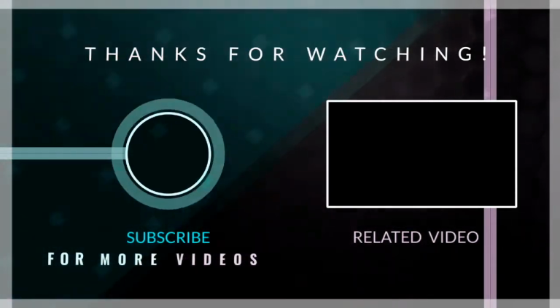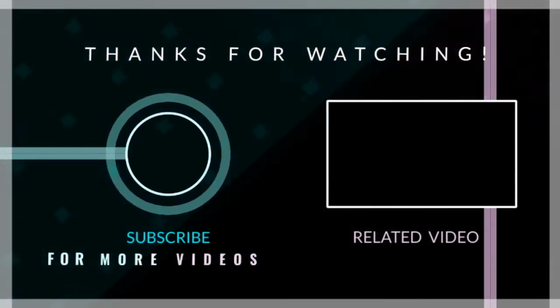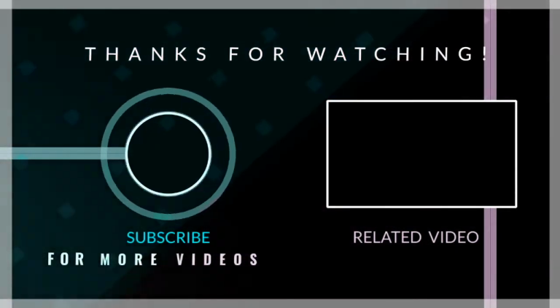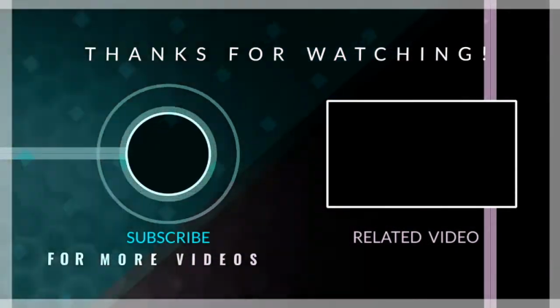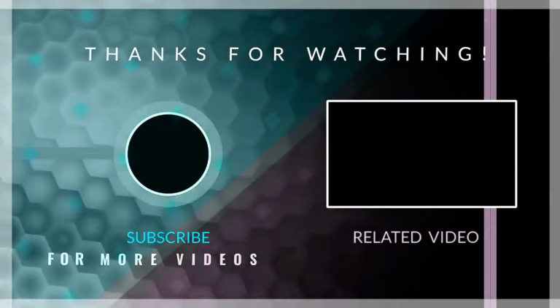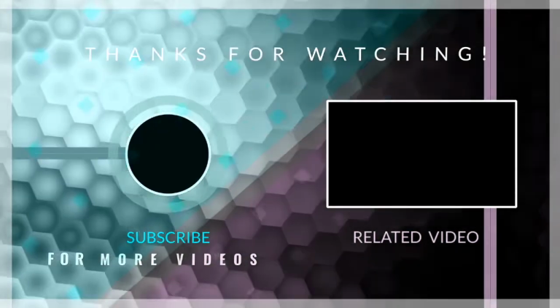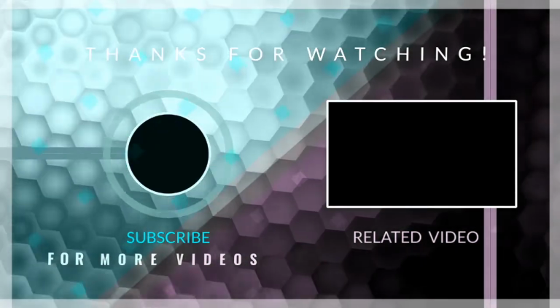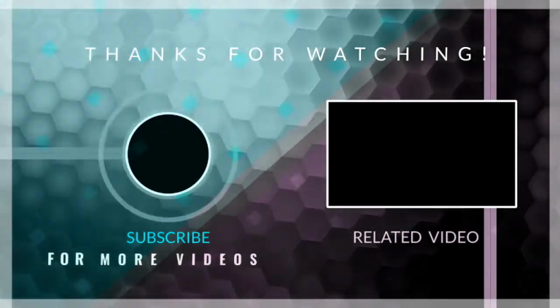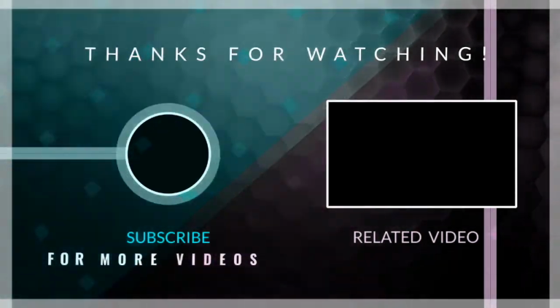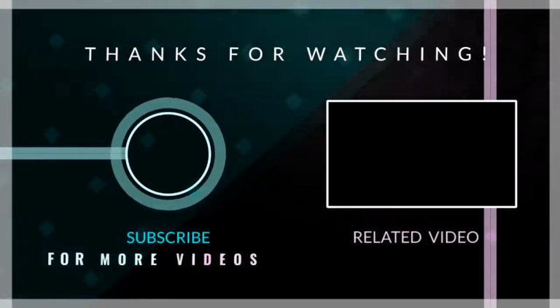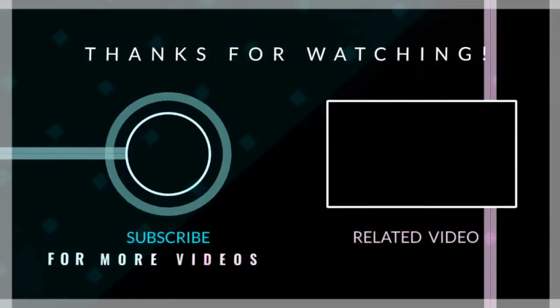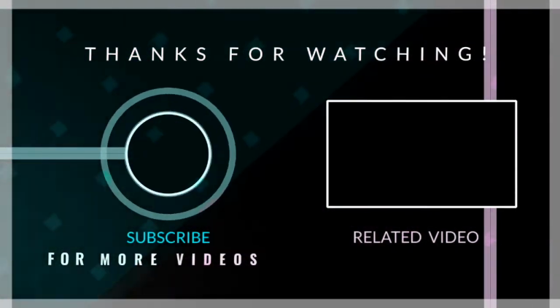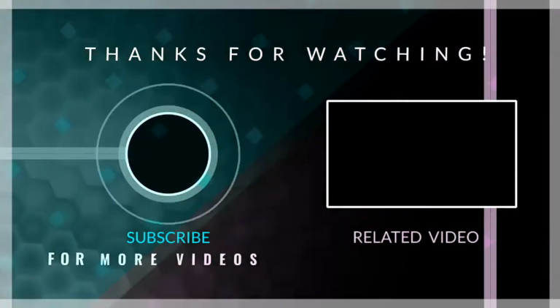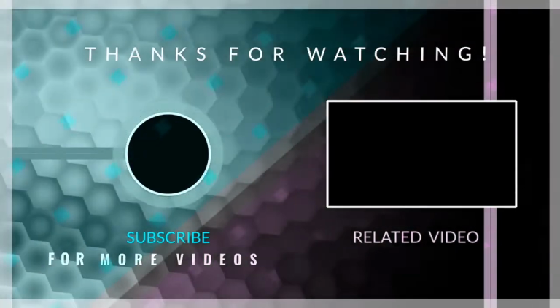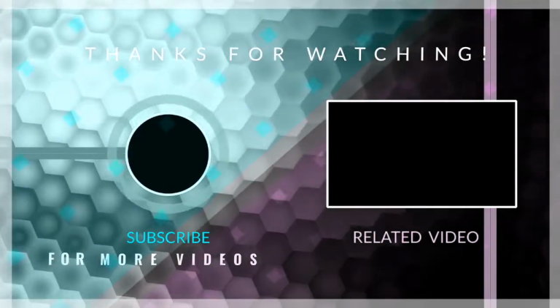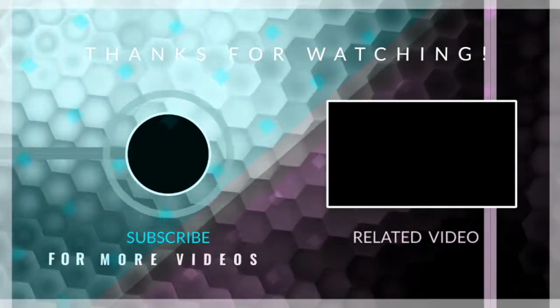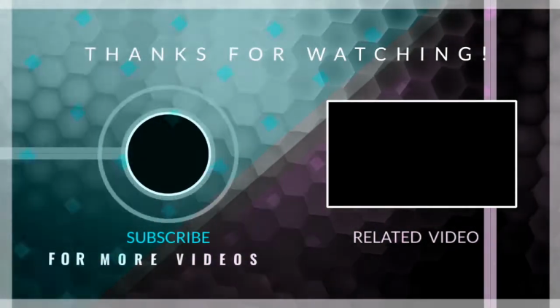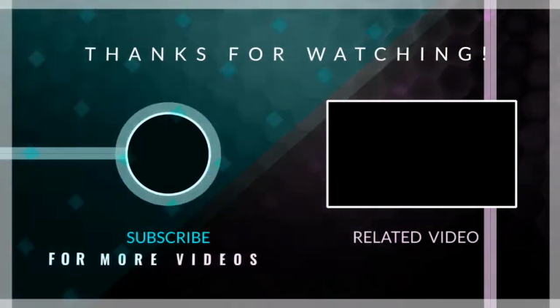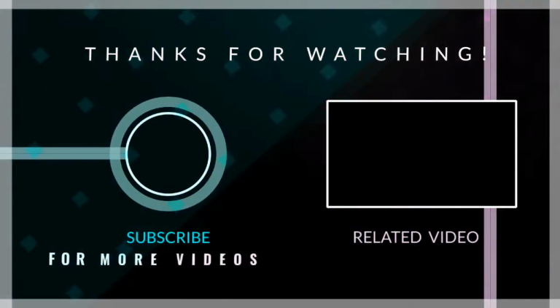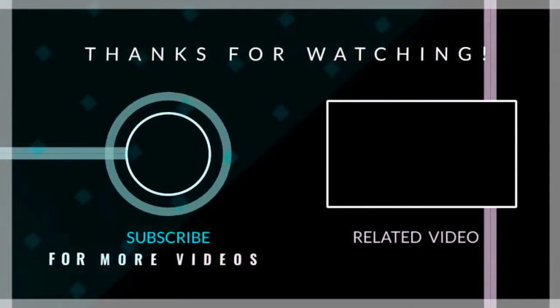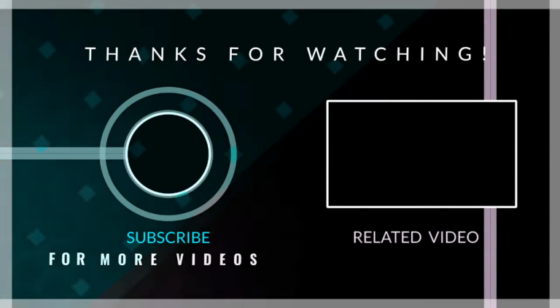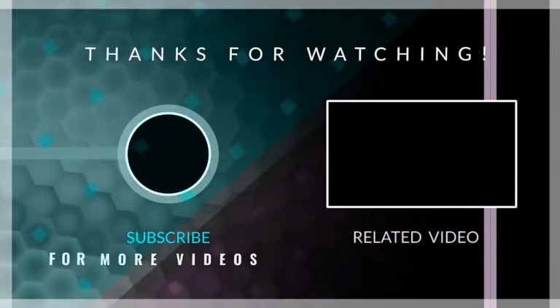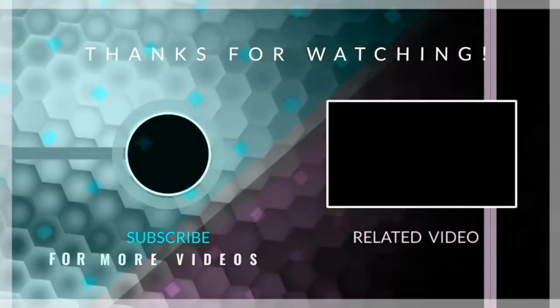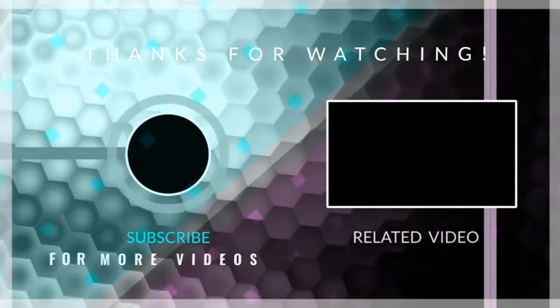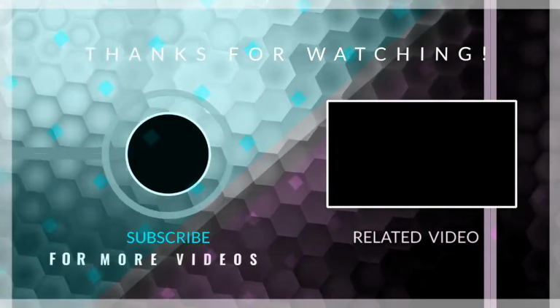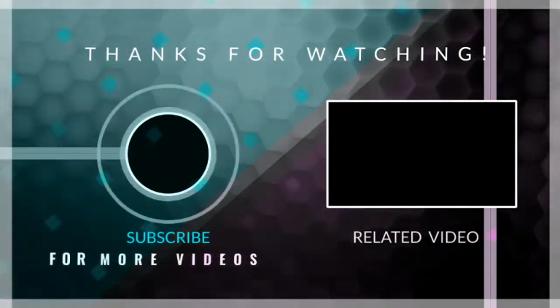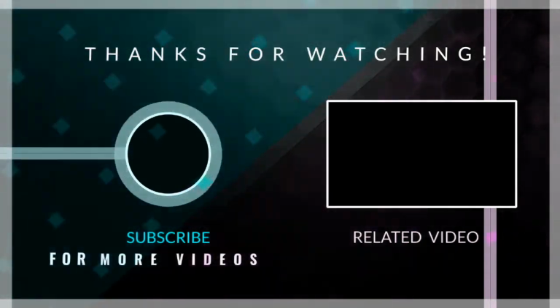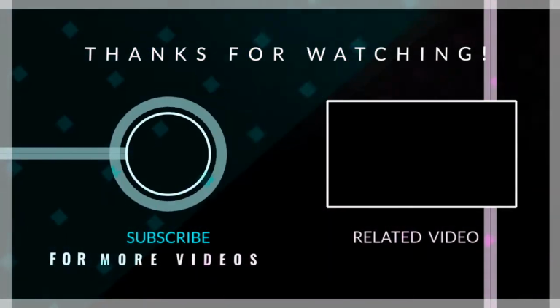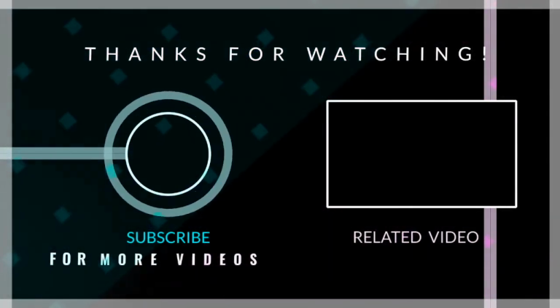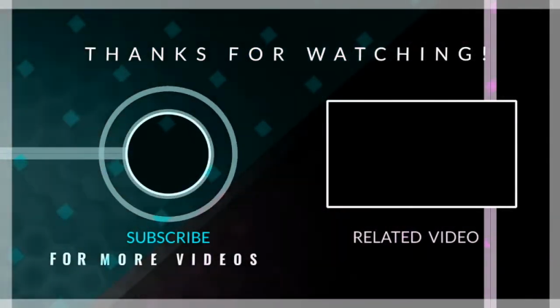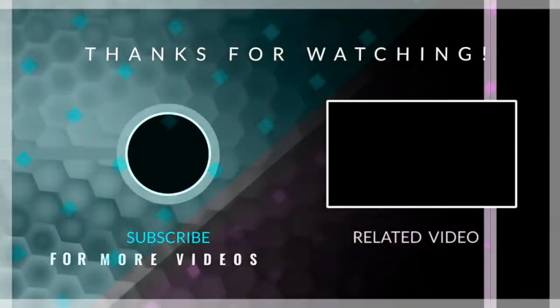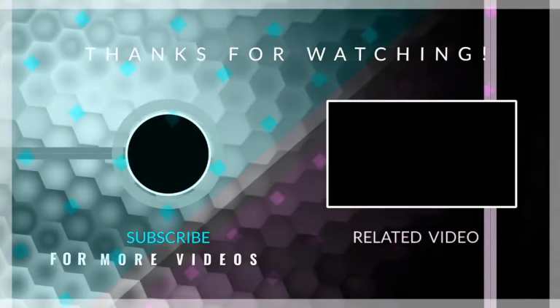Make sure to hit that subscribe button and check out some related videos. This is The Review King signing out.